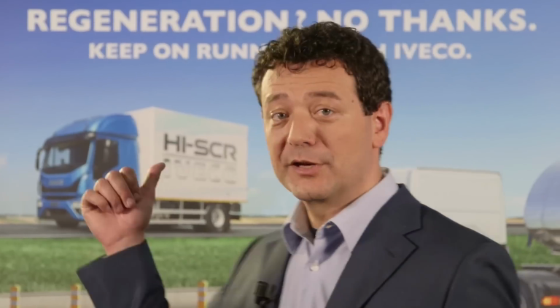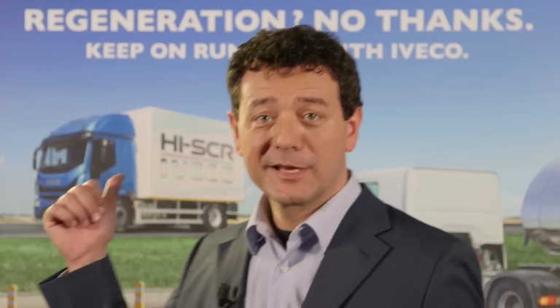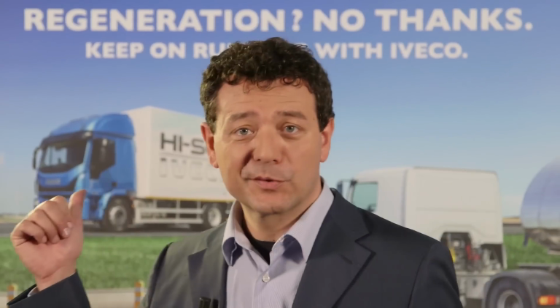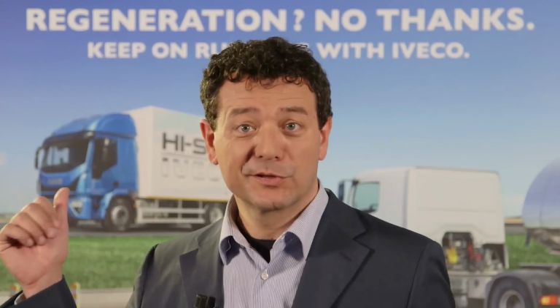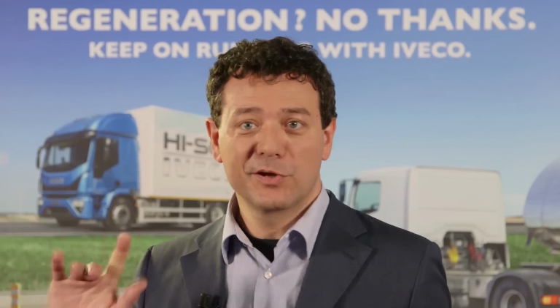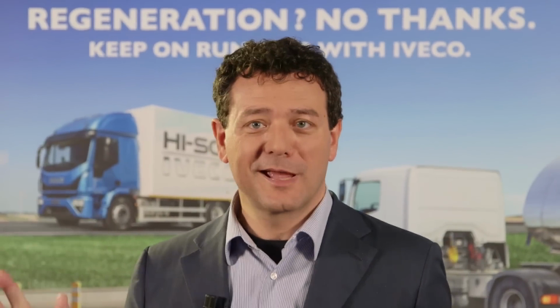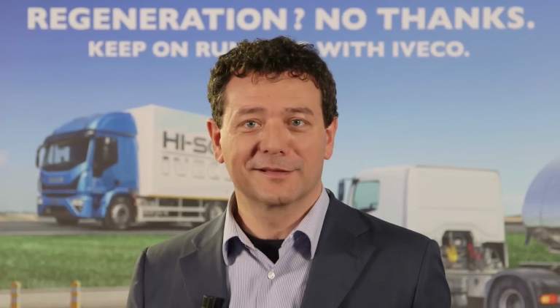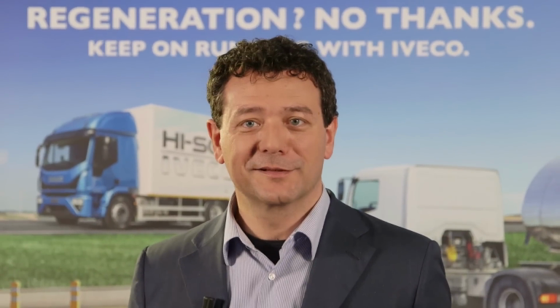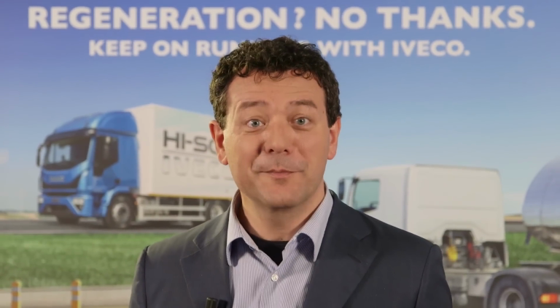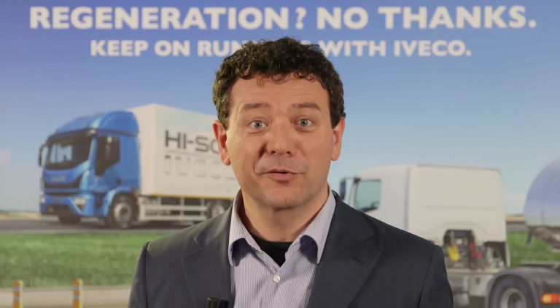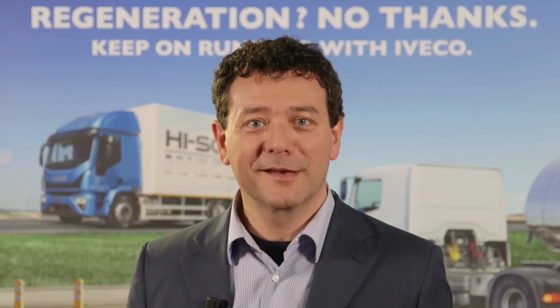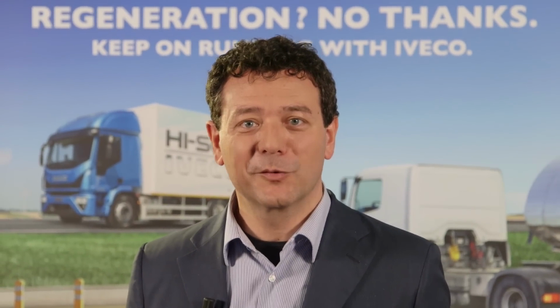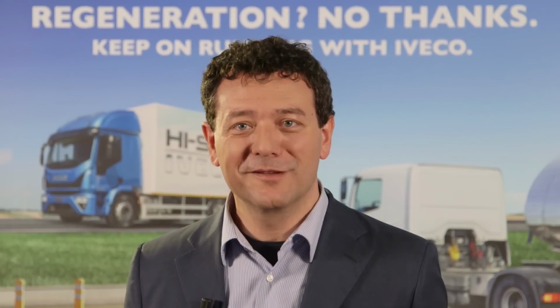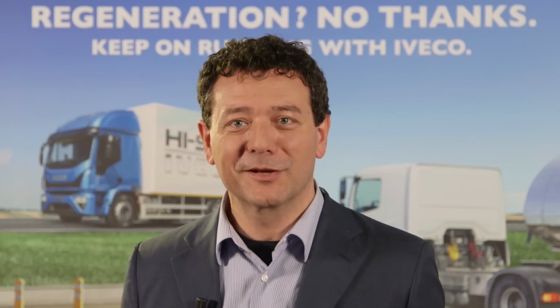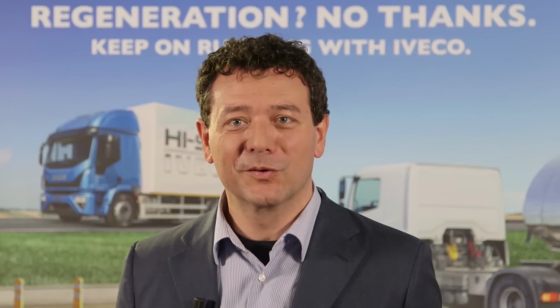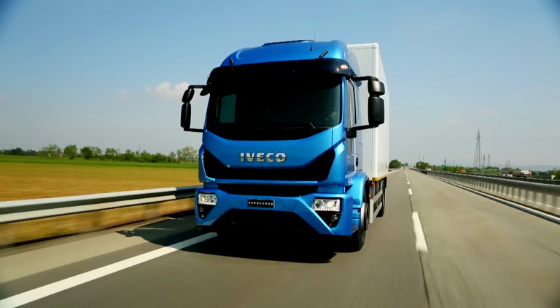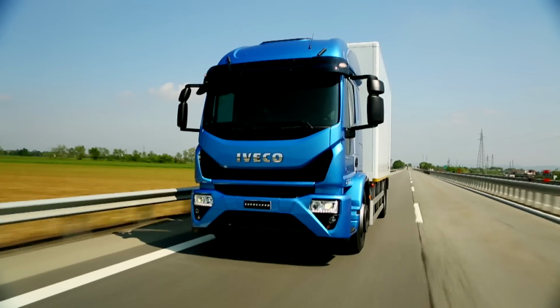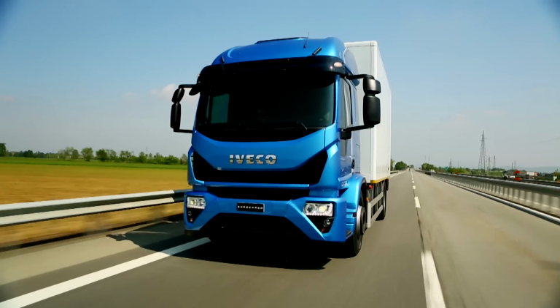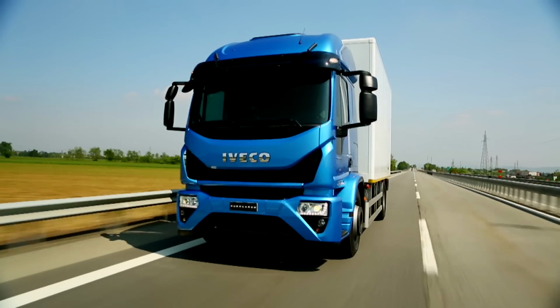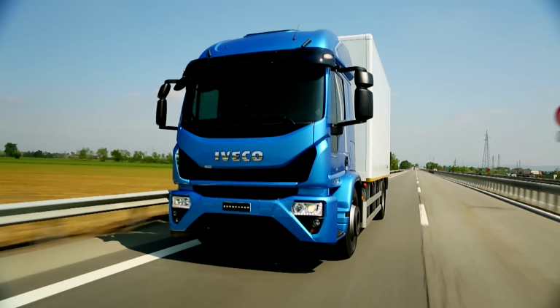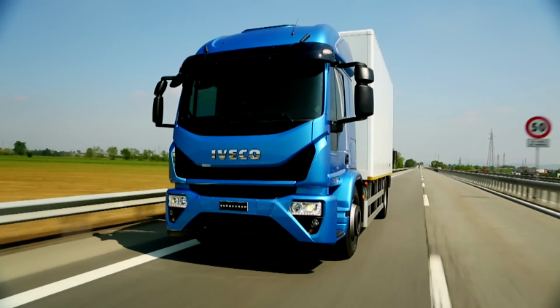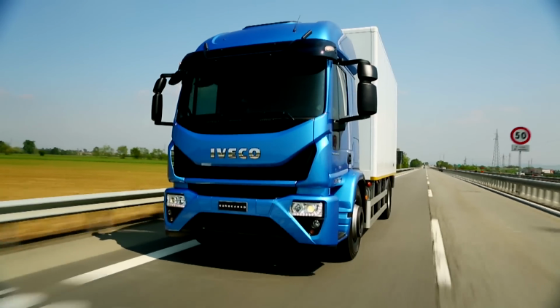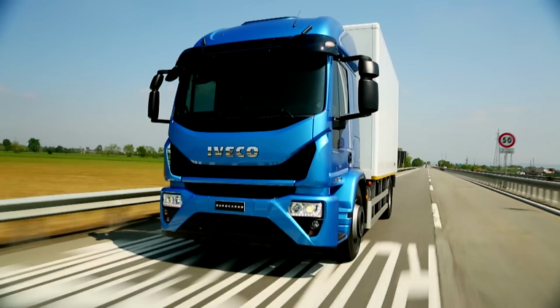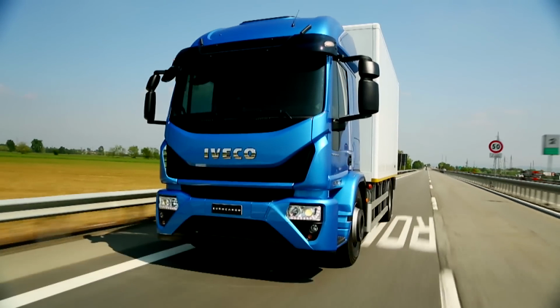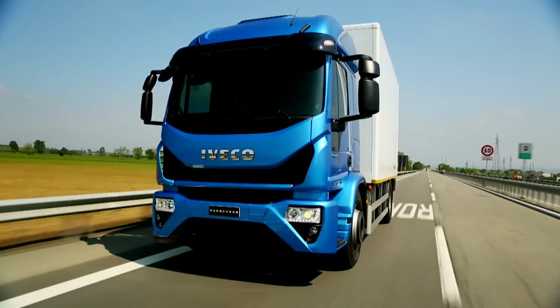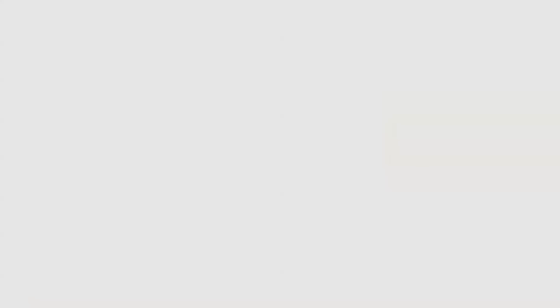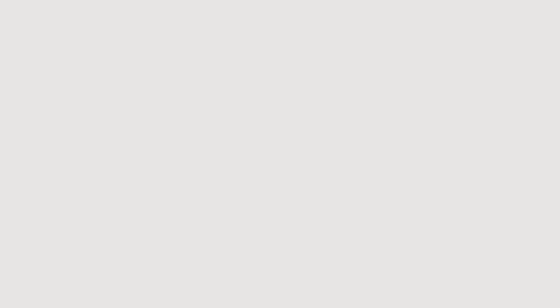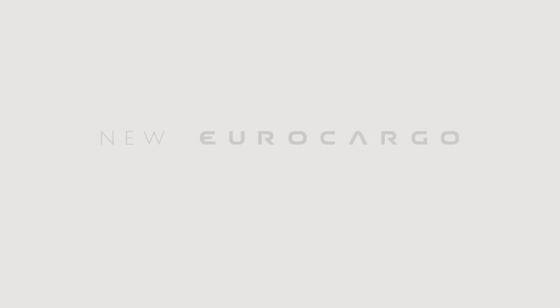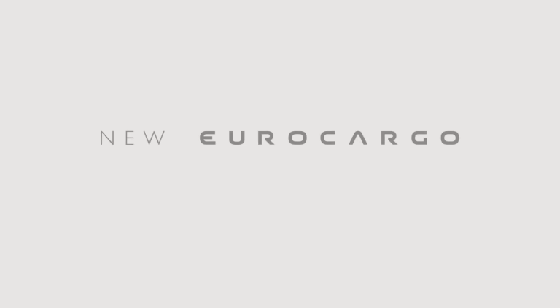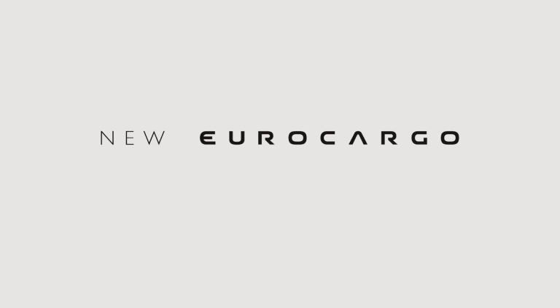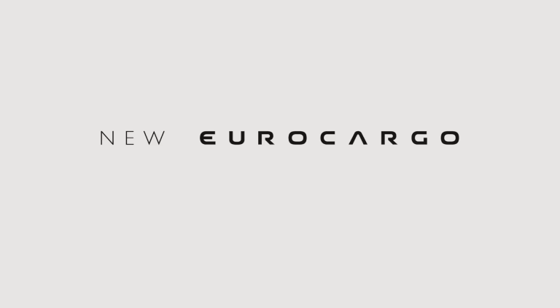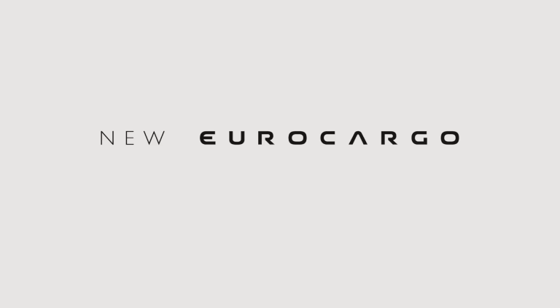Regeneration? No thanks. Keep on running with Iveco. New Eurocargo.